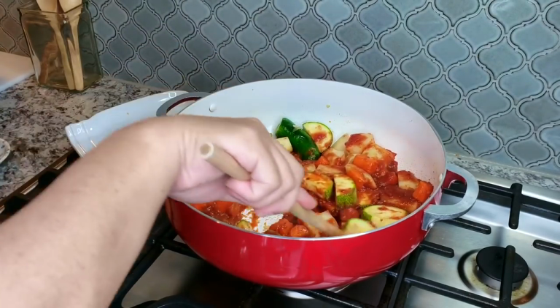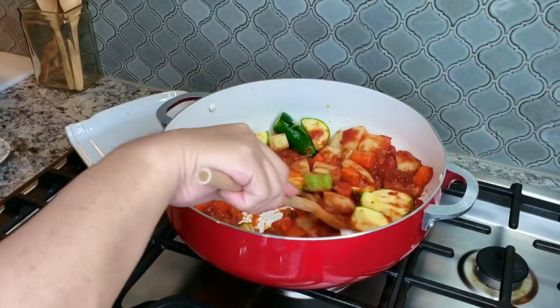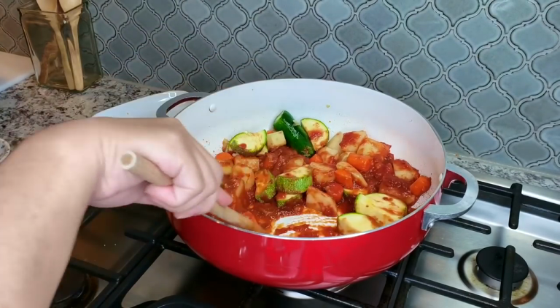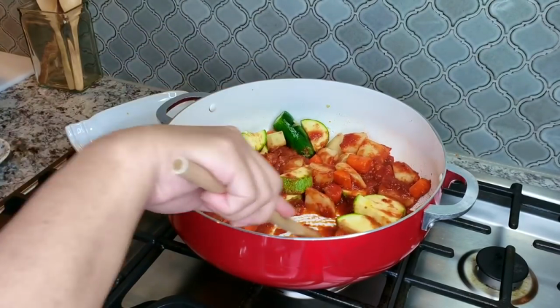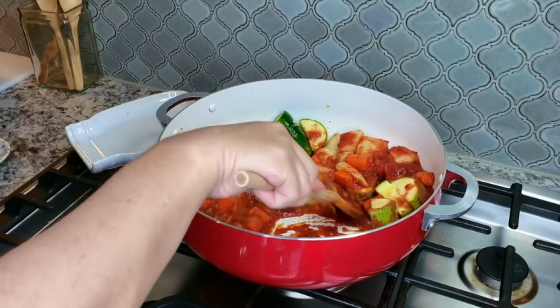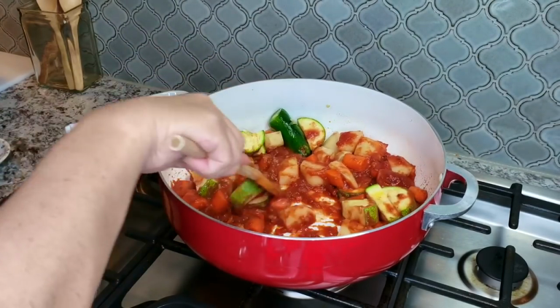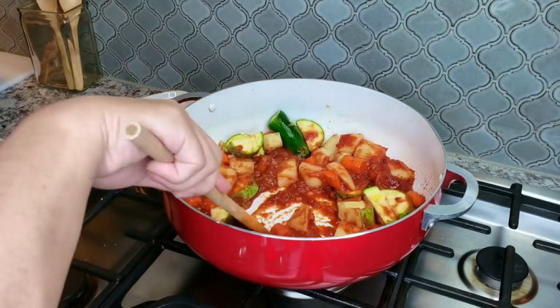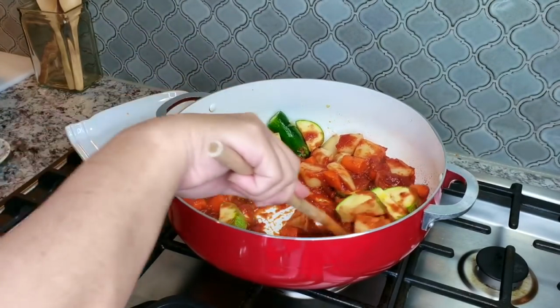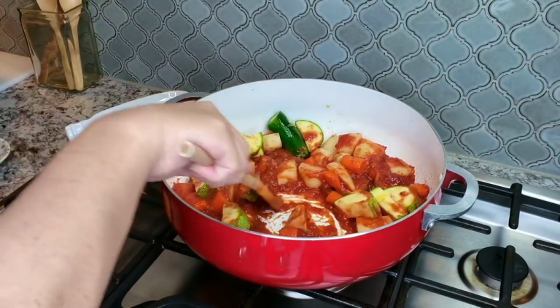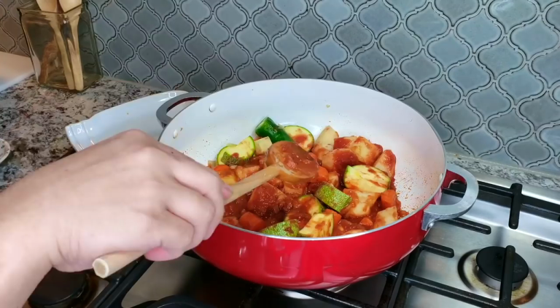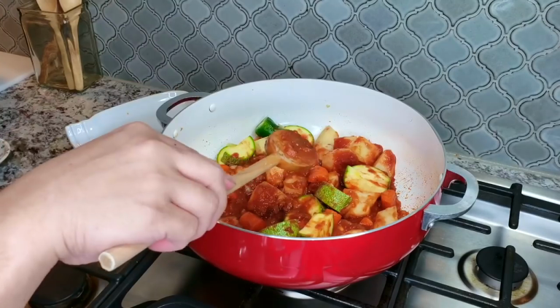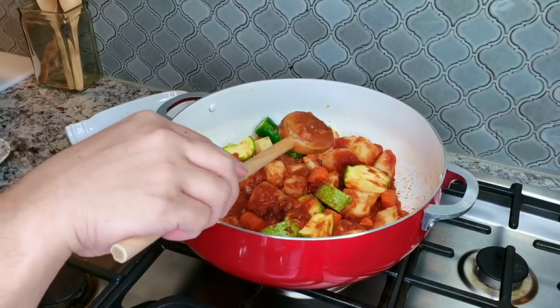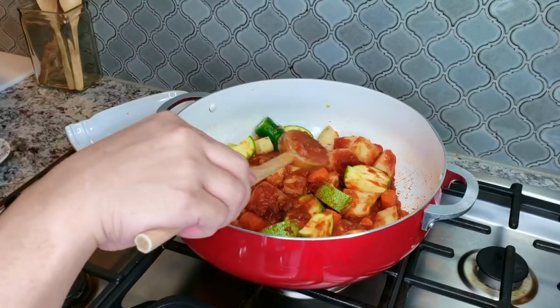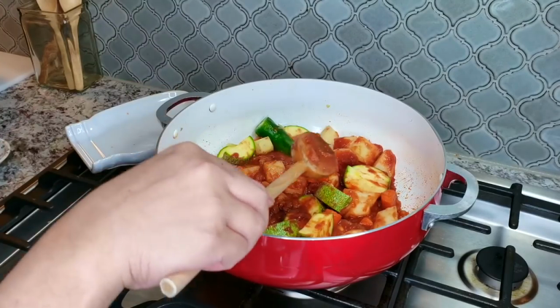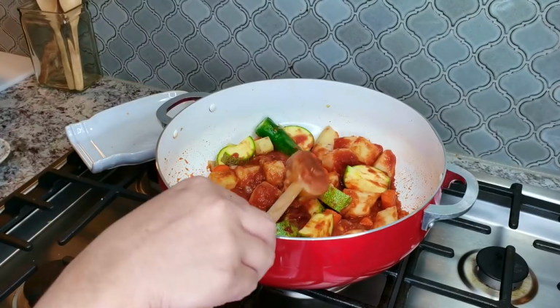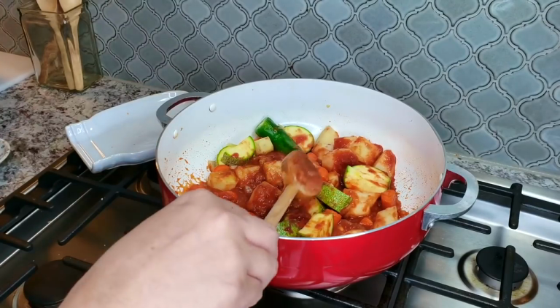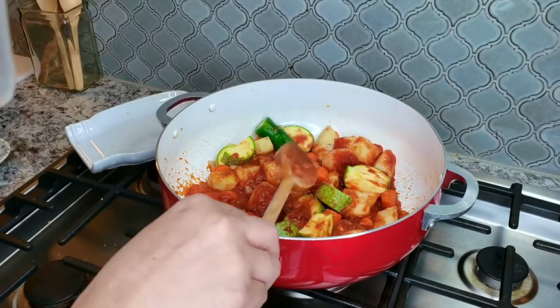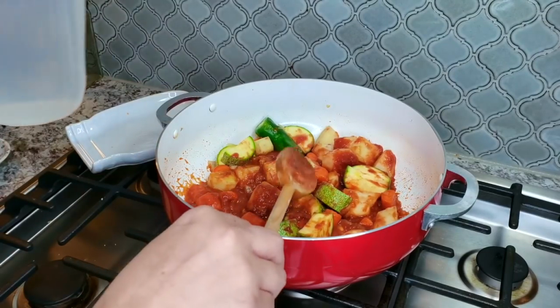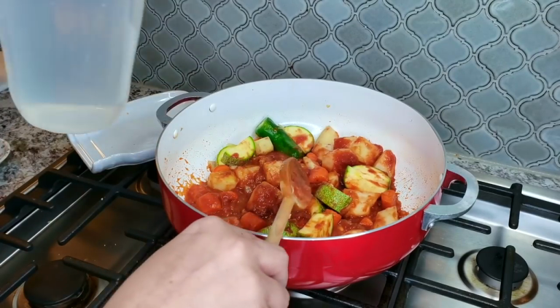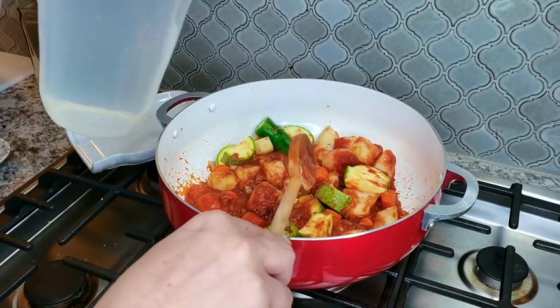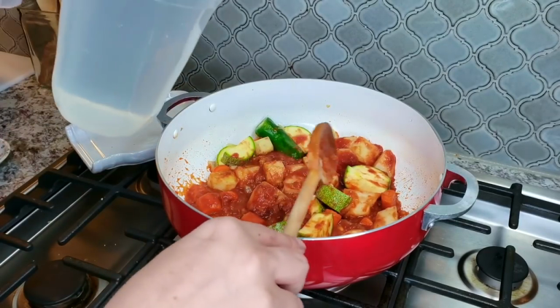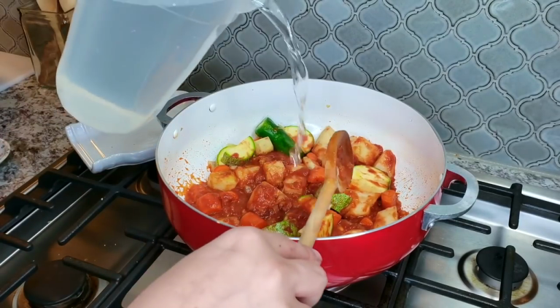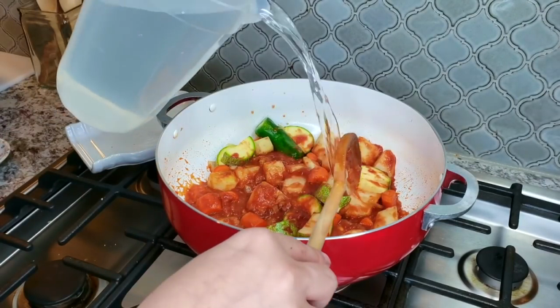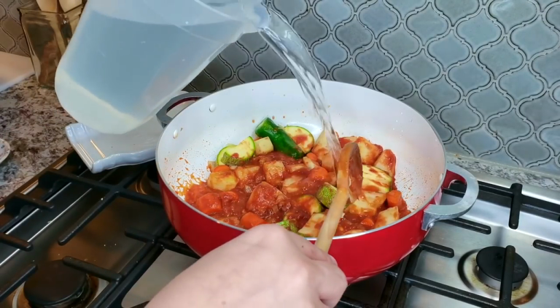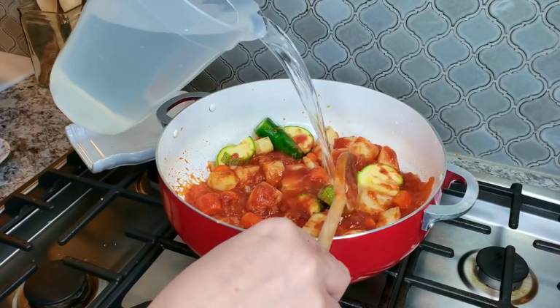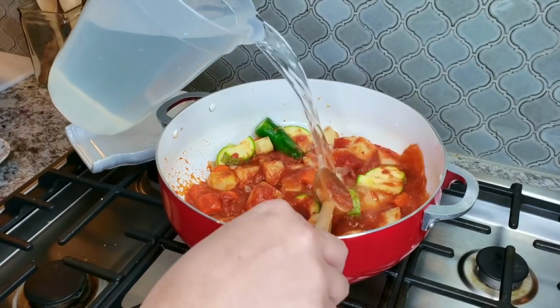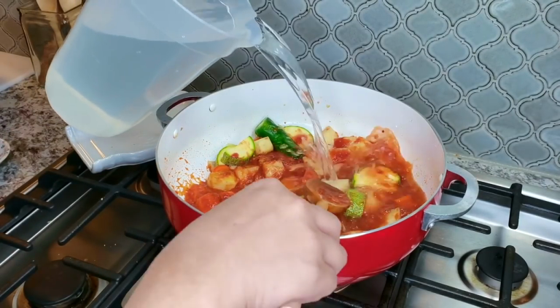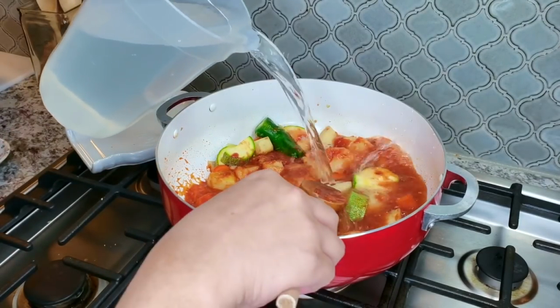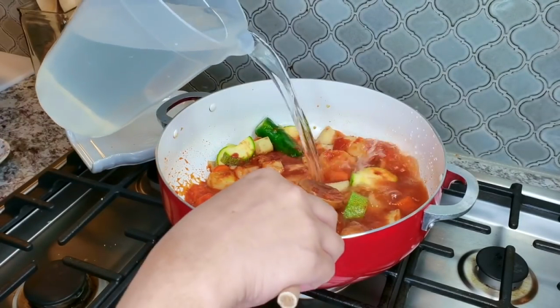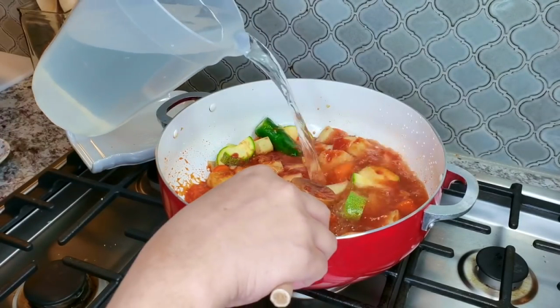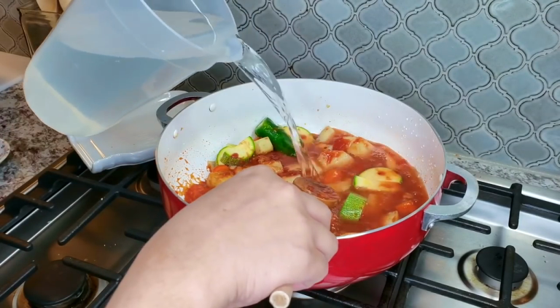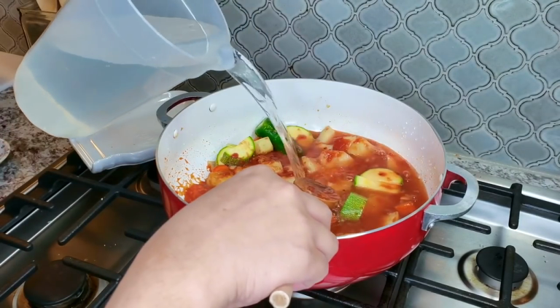Now that everything is combined, I'm going to add two and a half quarts of water.